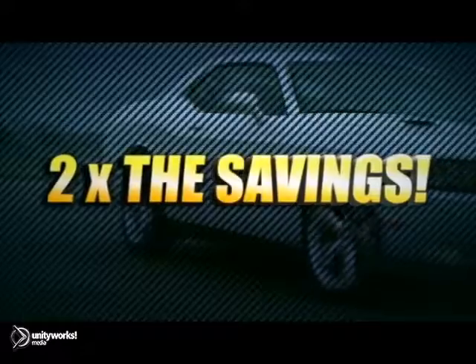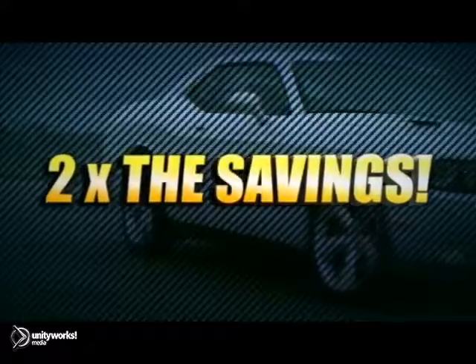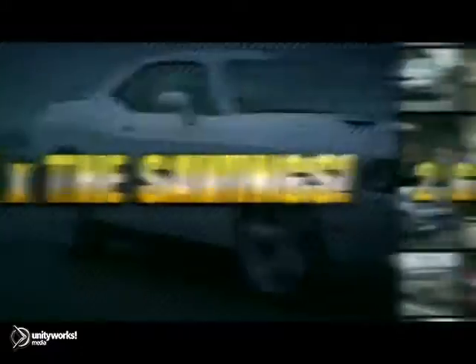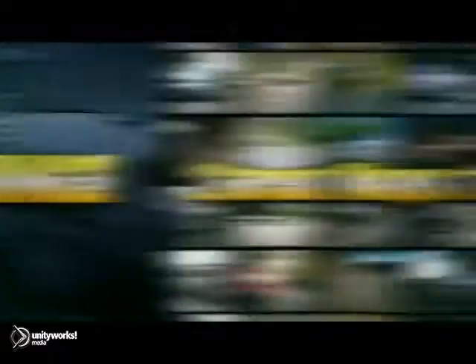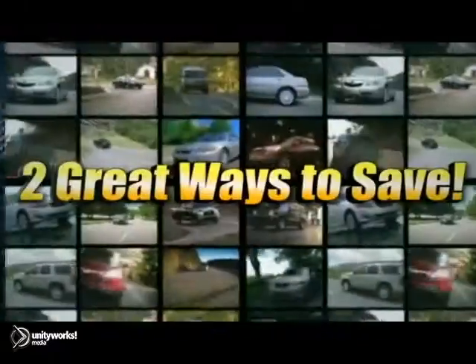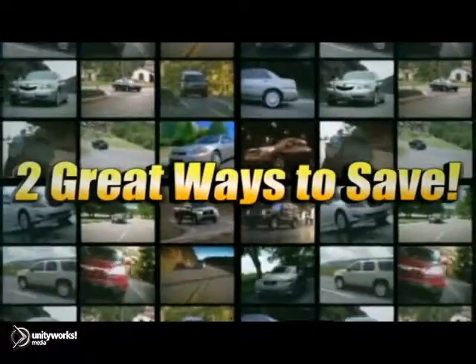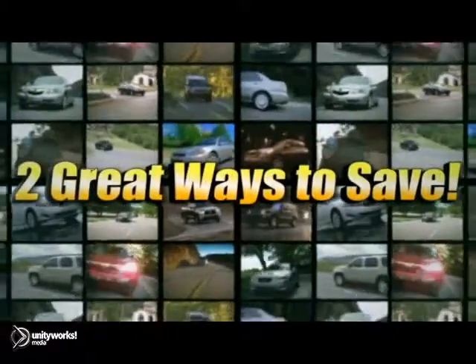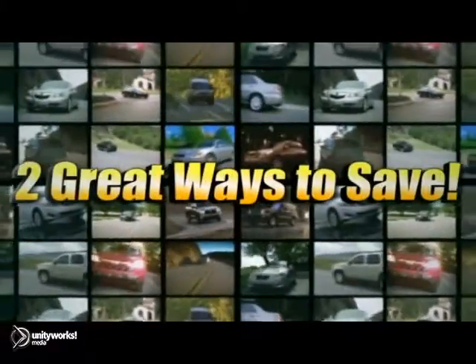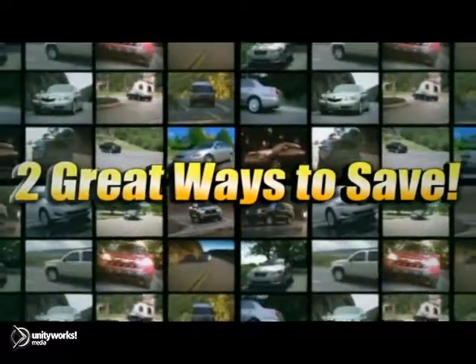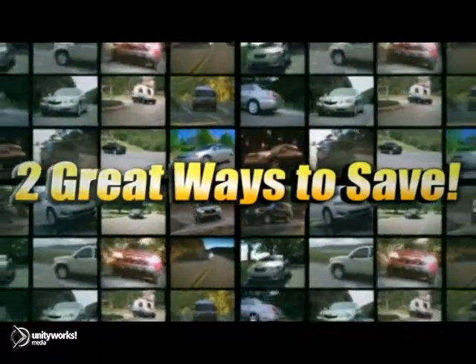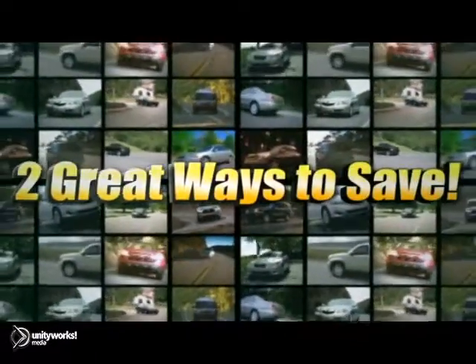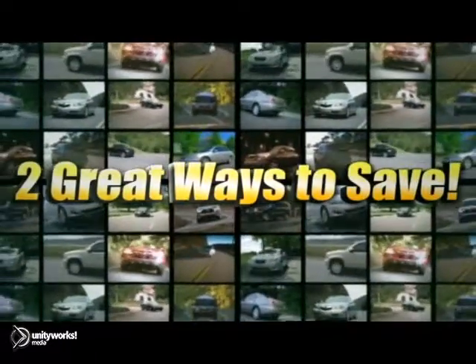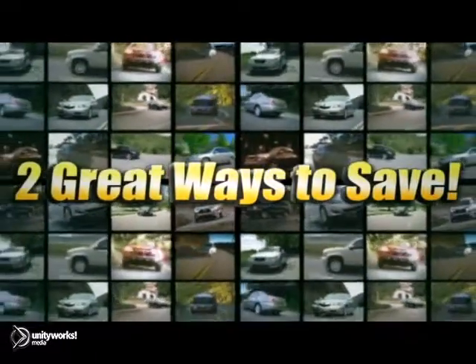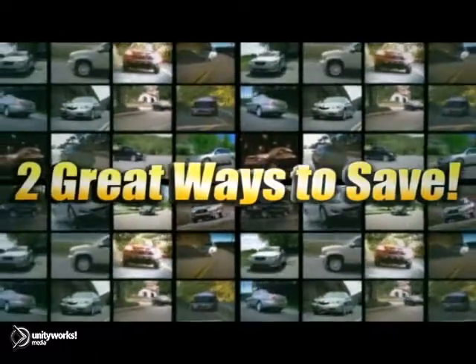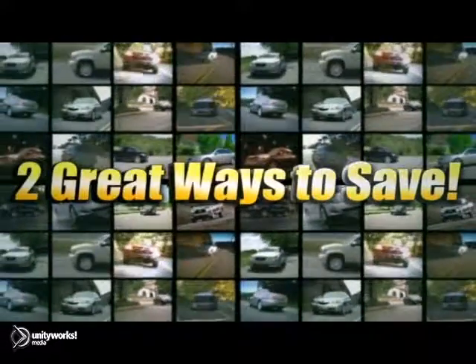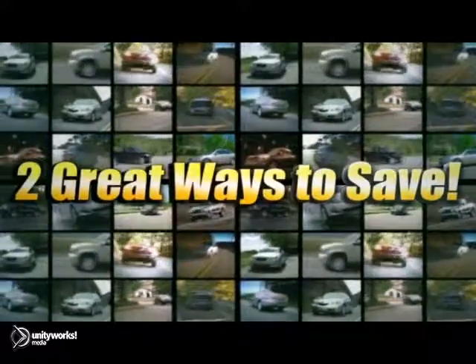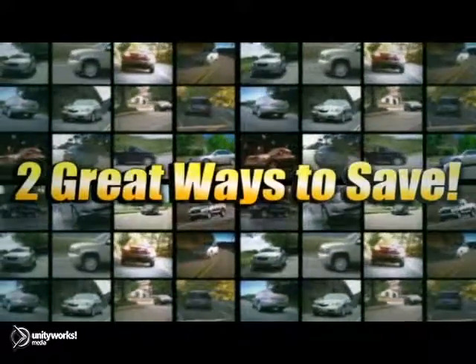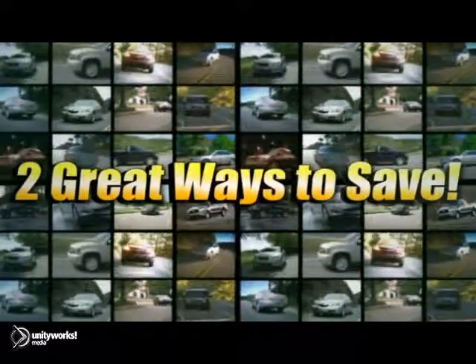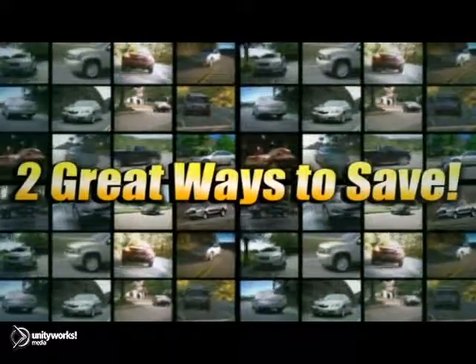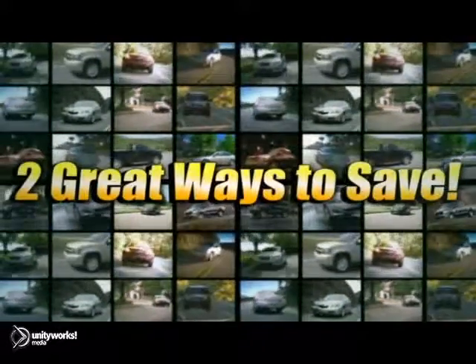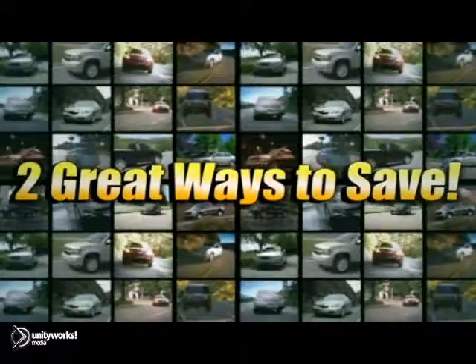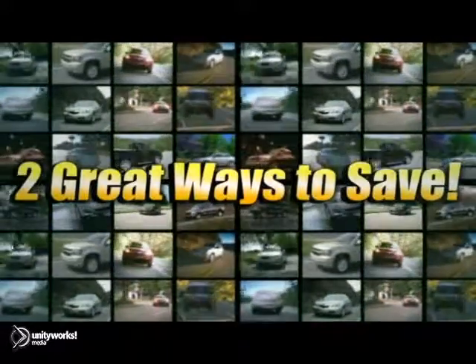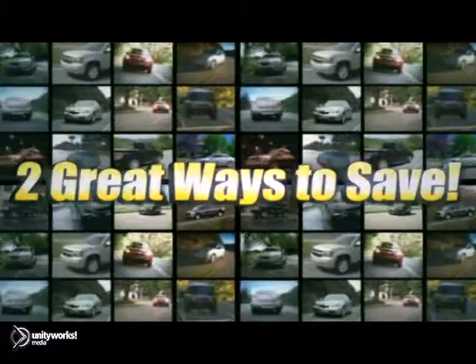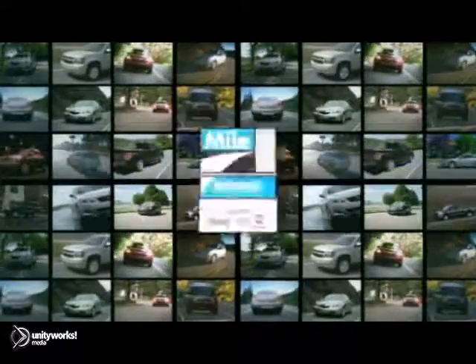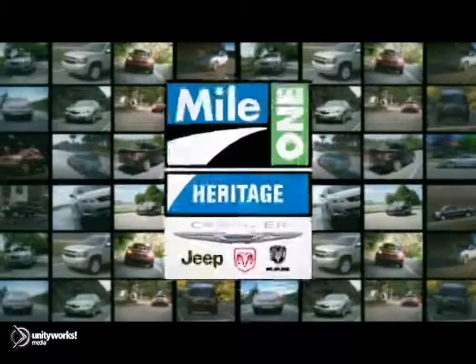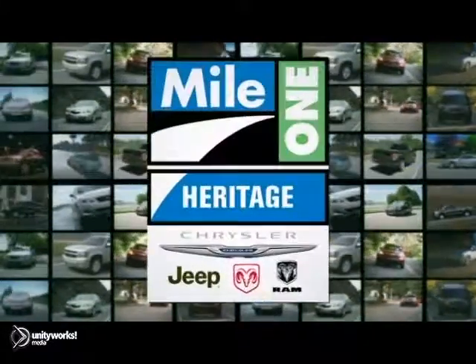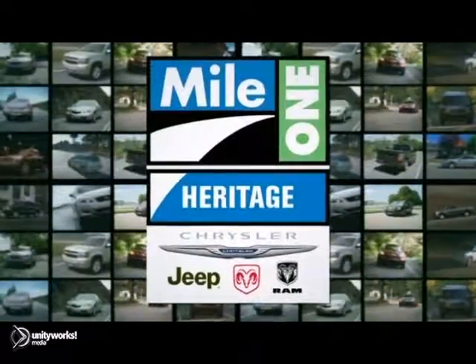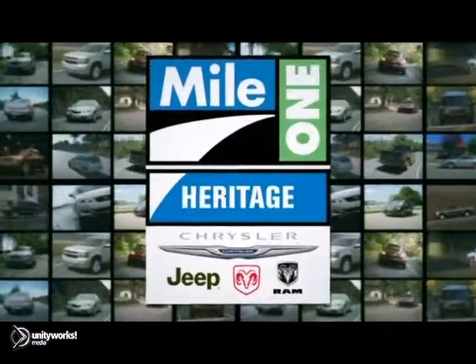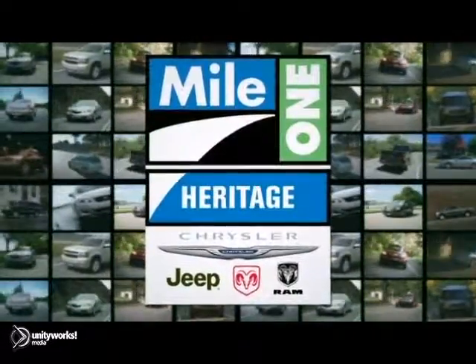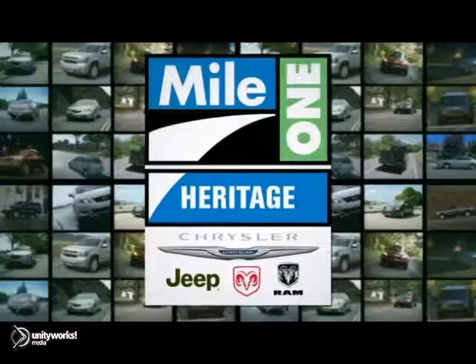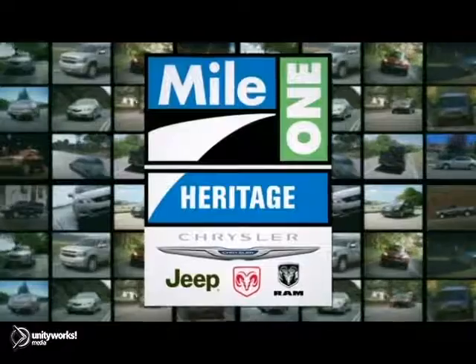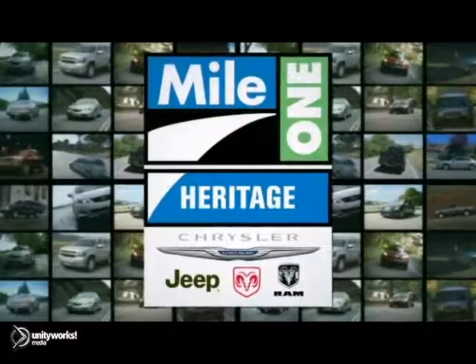And two great ways to save on hundreds of new Chrysler, Jeep, Dodge, and Ram vehicles.